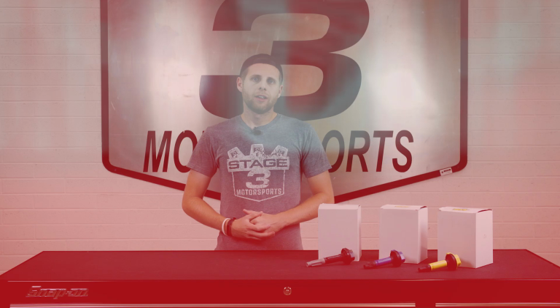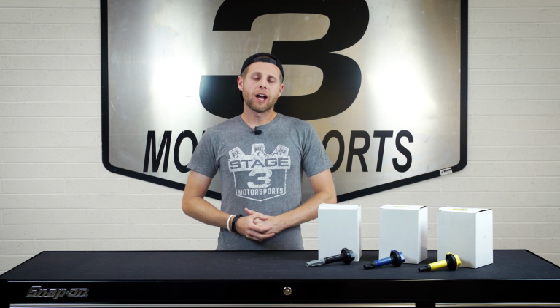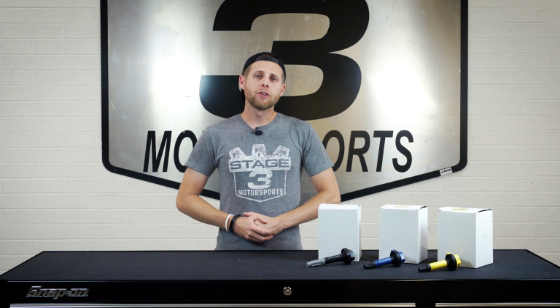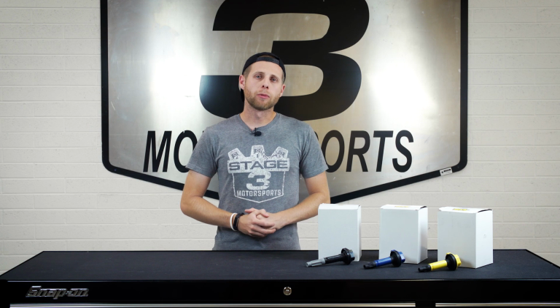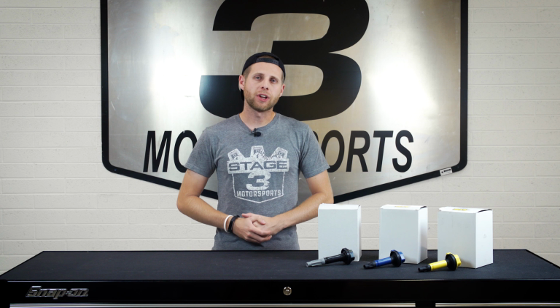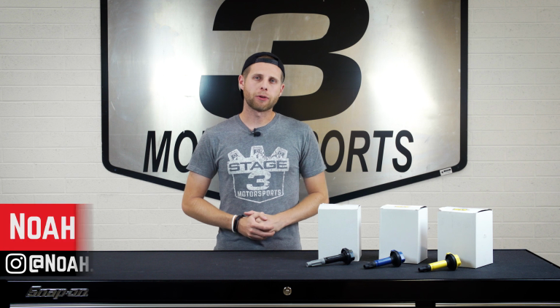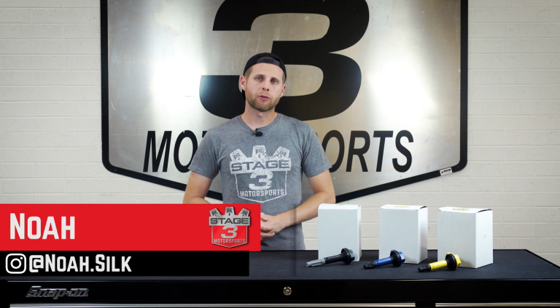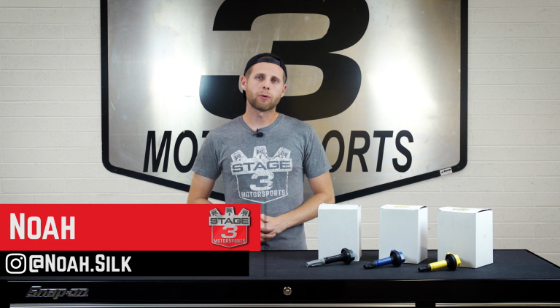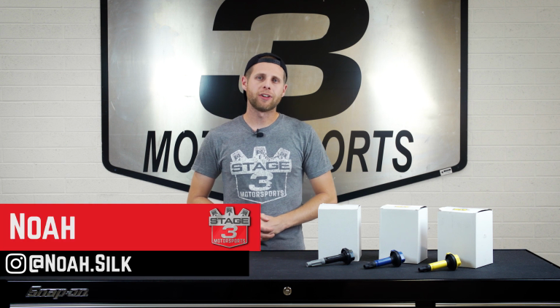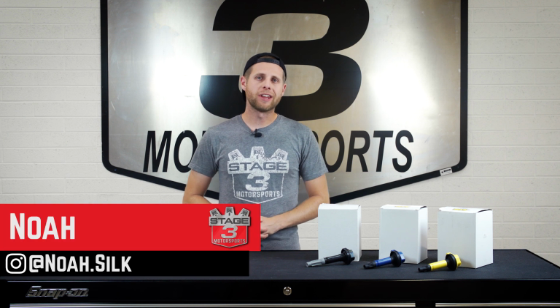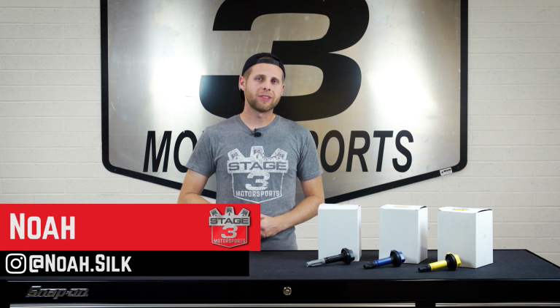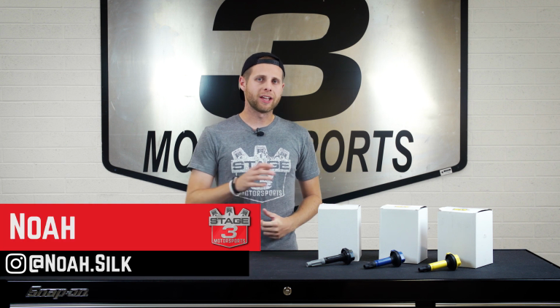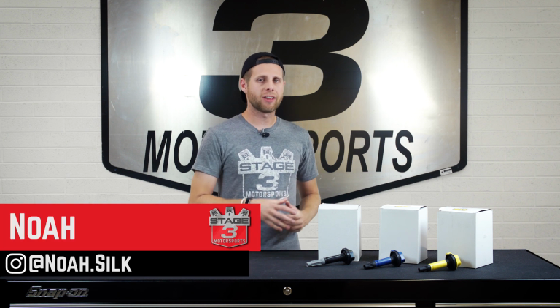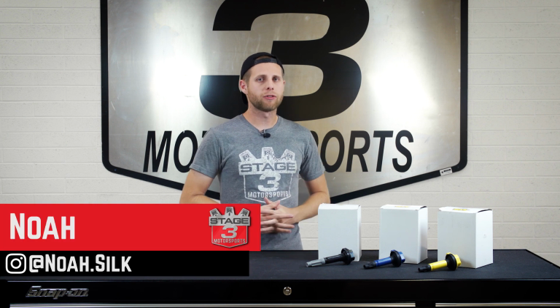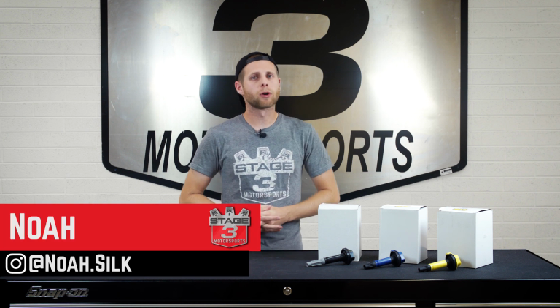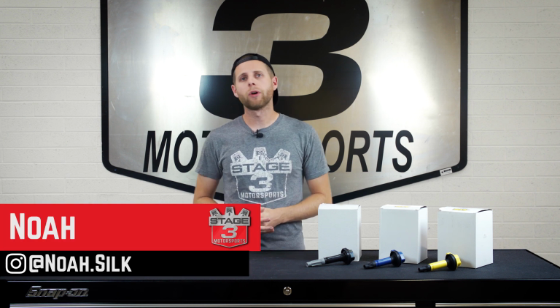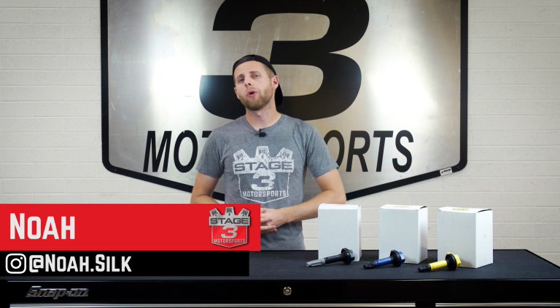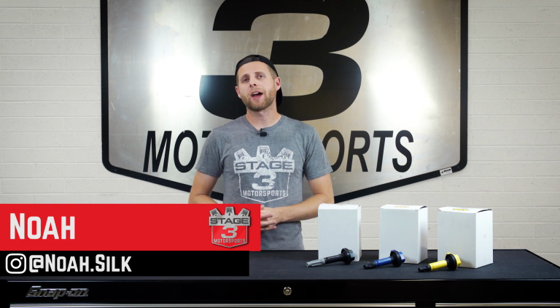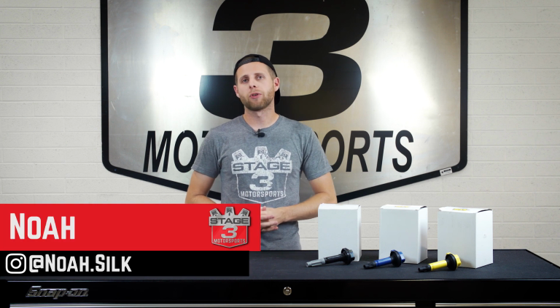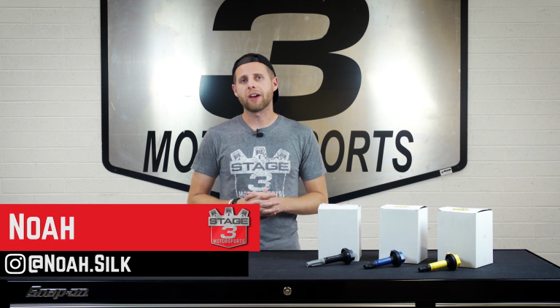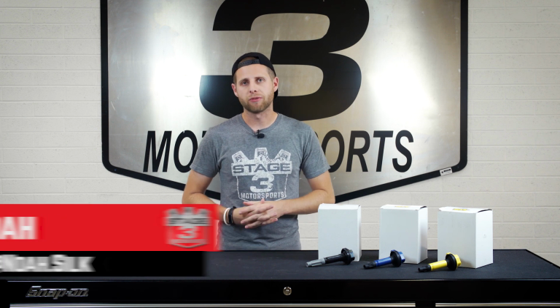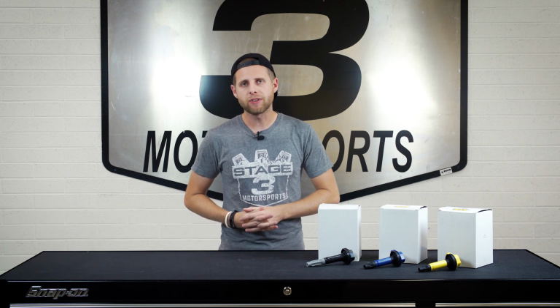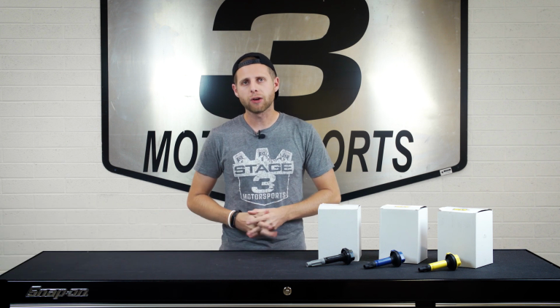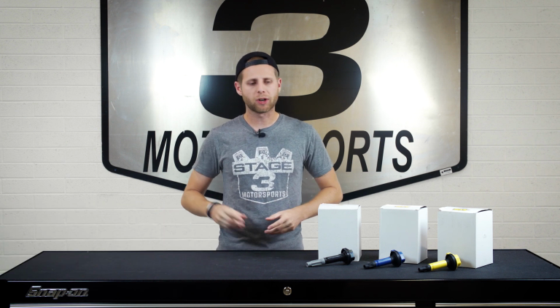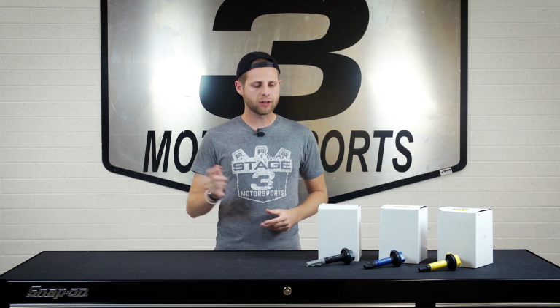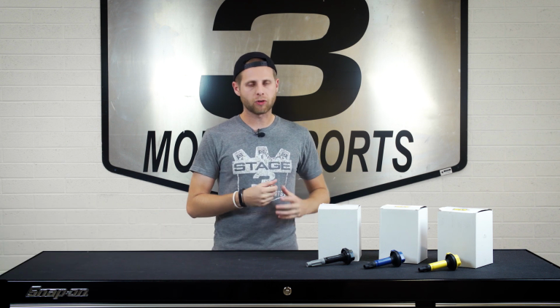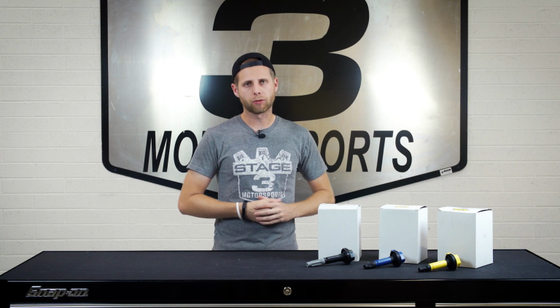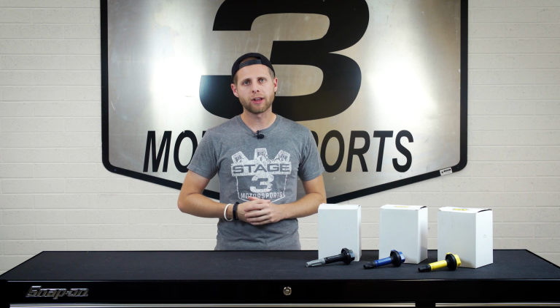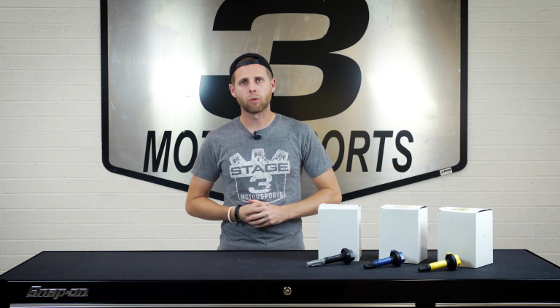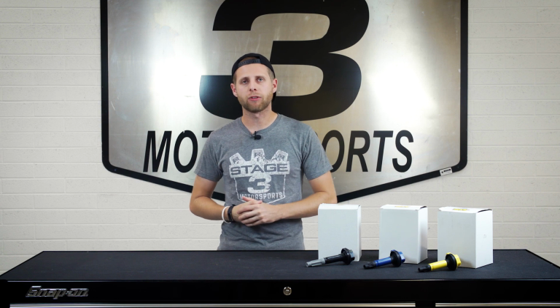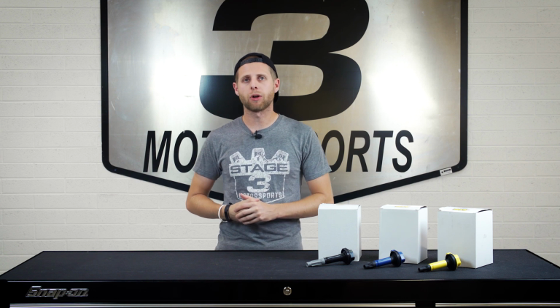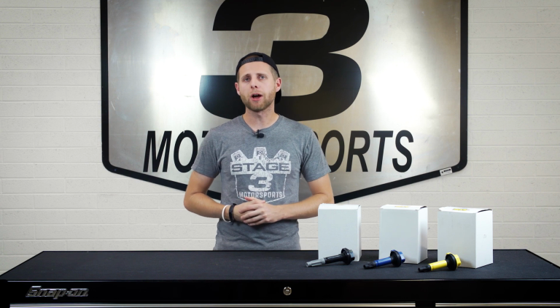Hey guys, Noah from Stage 3 Motorsports here today with the Xcel Super Coil Coil Packs for the F-150. We're gonna give you guys a quick rundown on what these are all about.